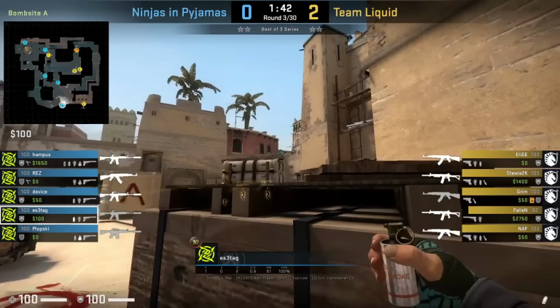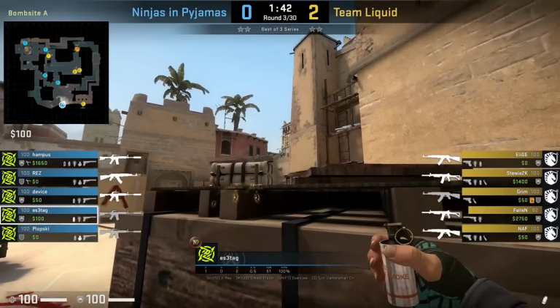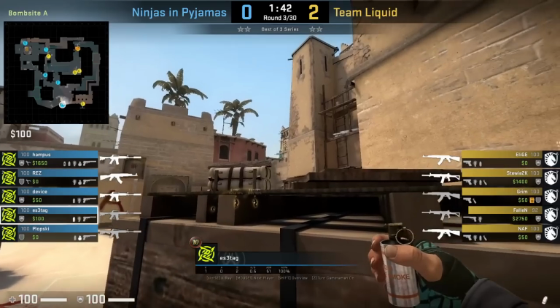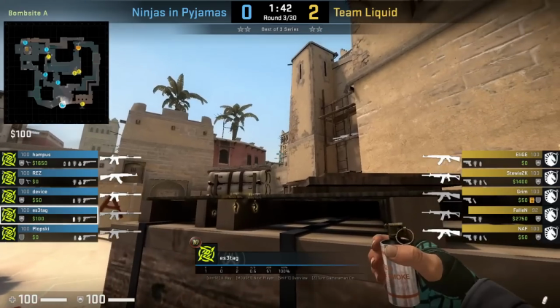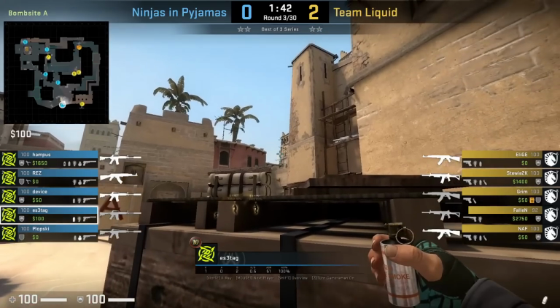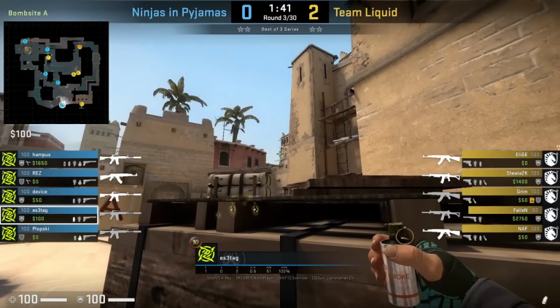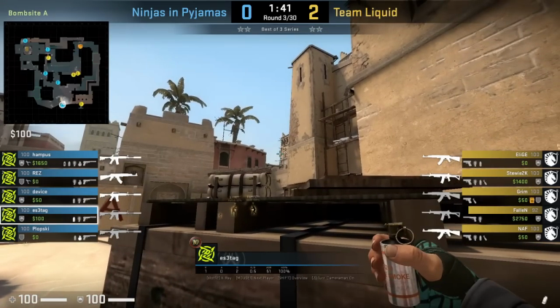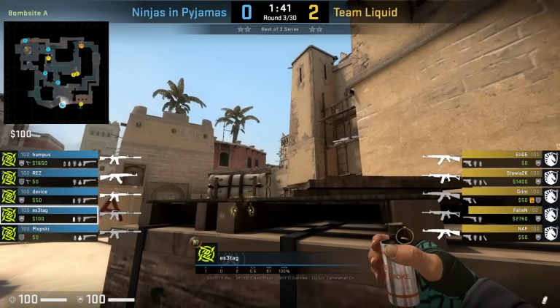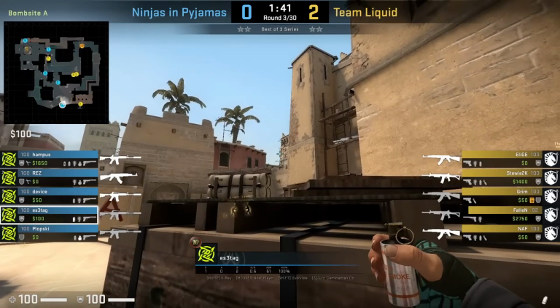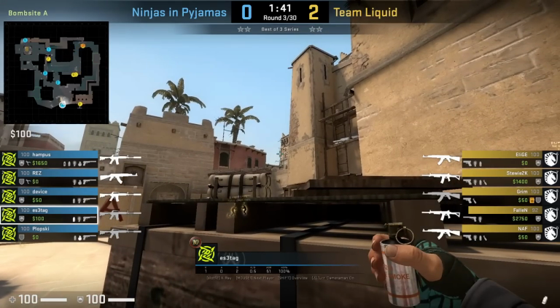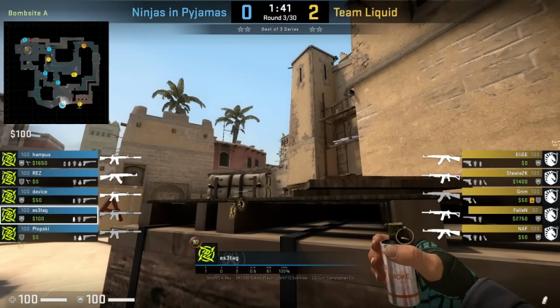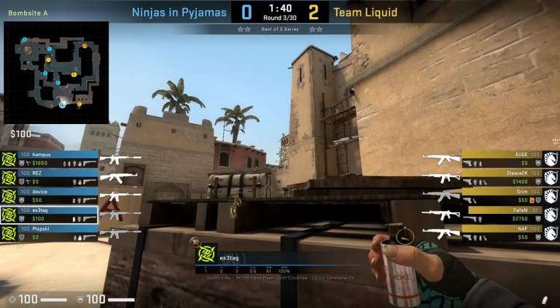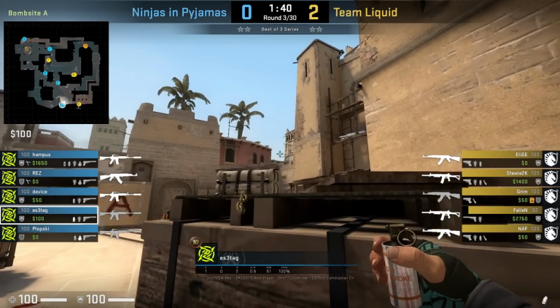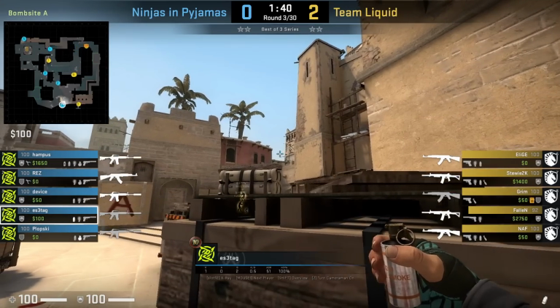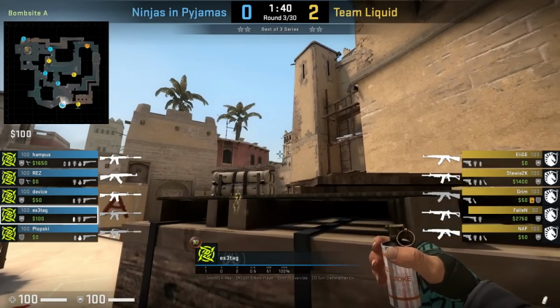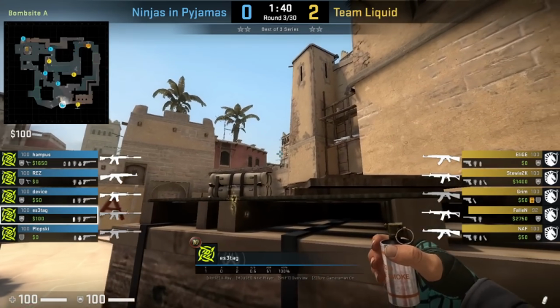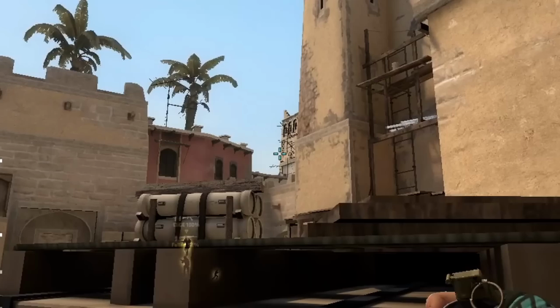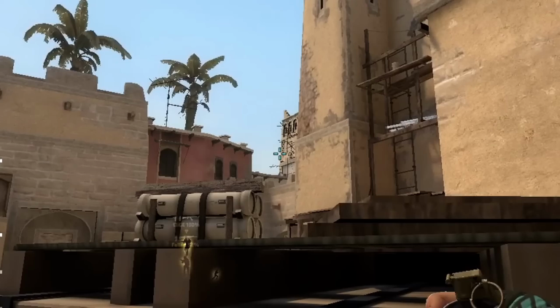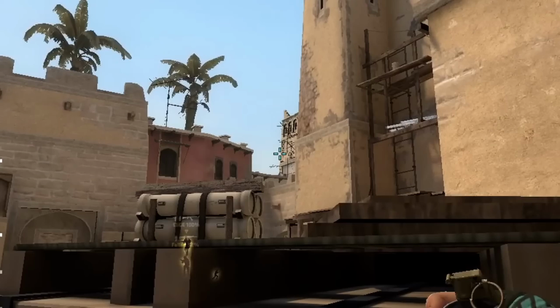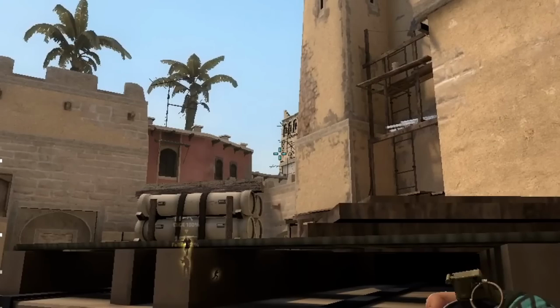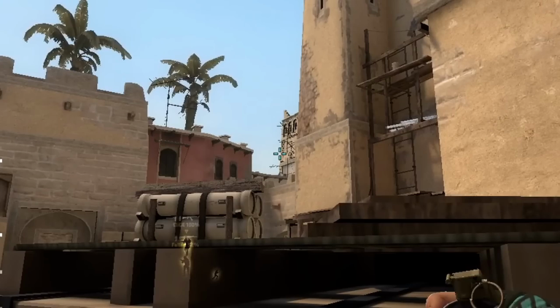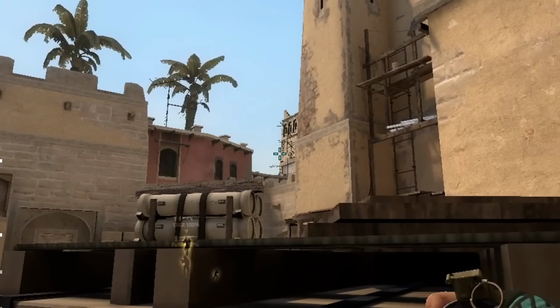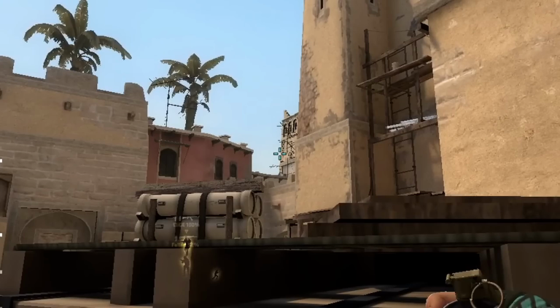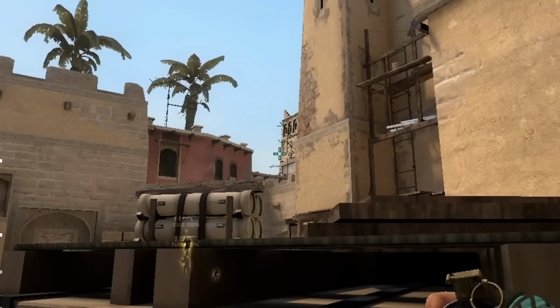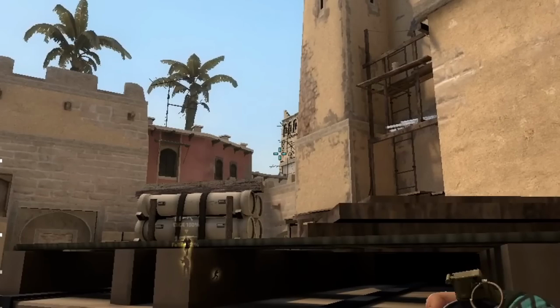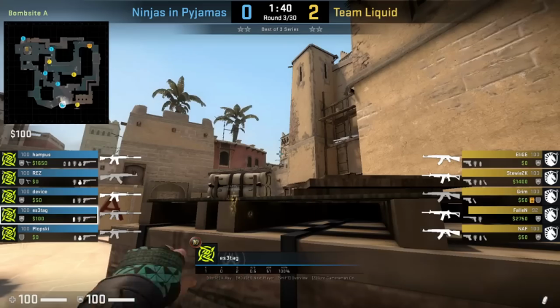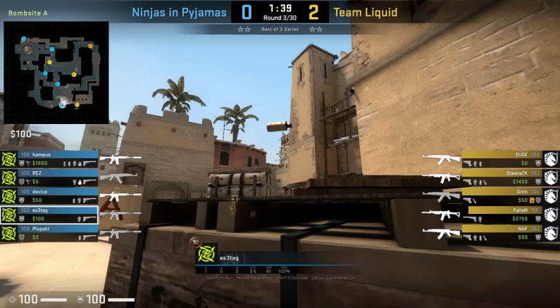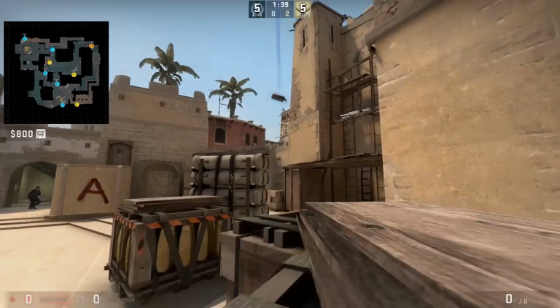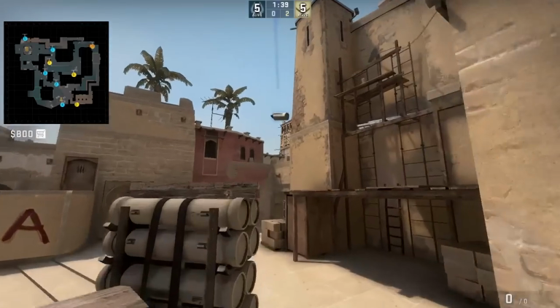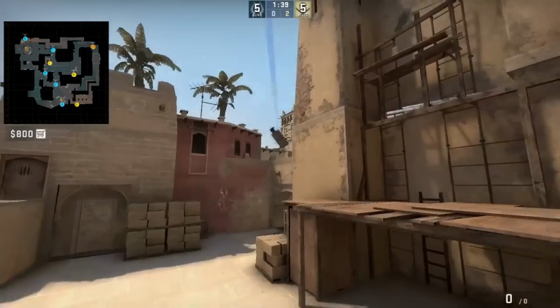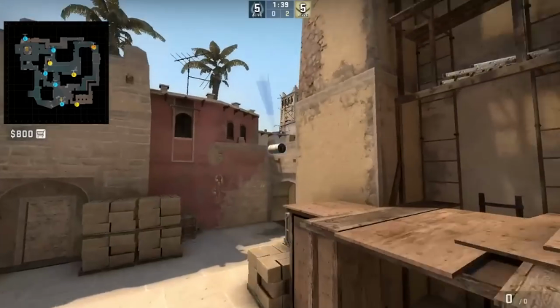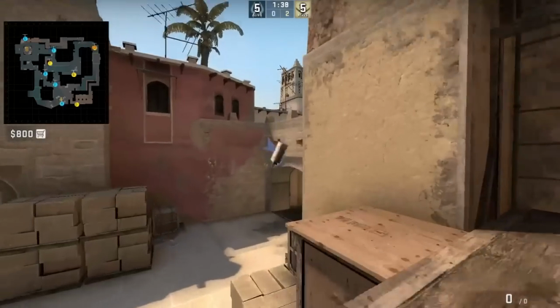Astag smokes ramp from ninja: while standing, he aims to the left of this building, then left click throw.